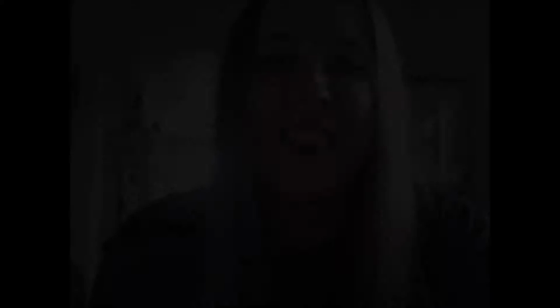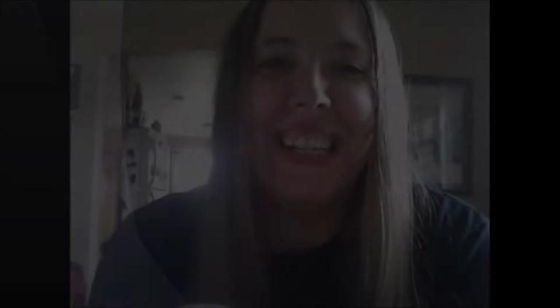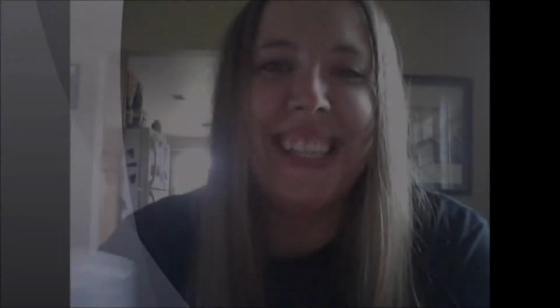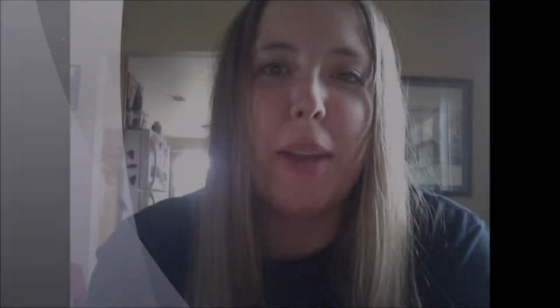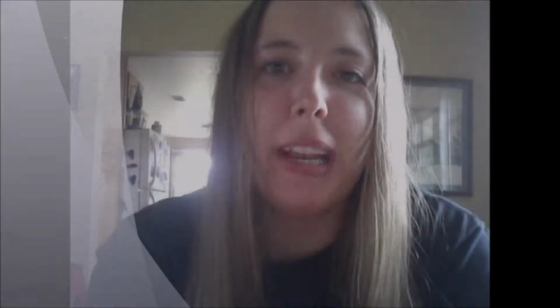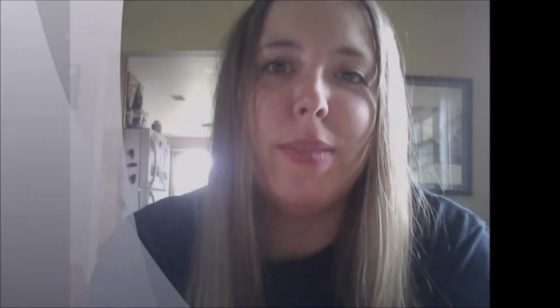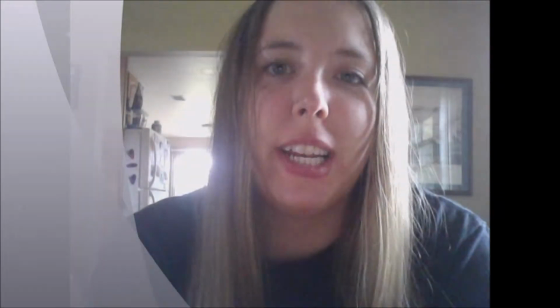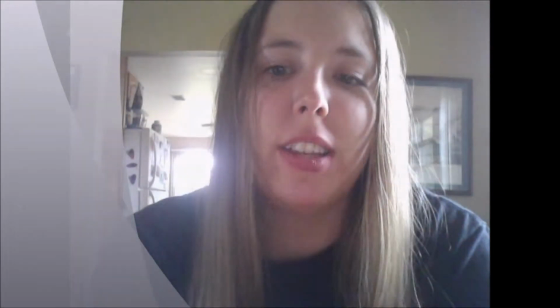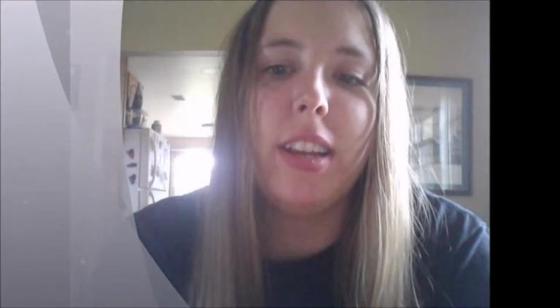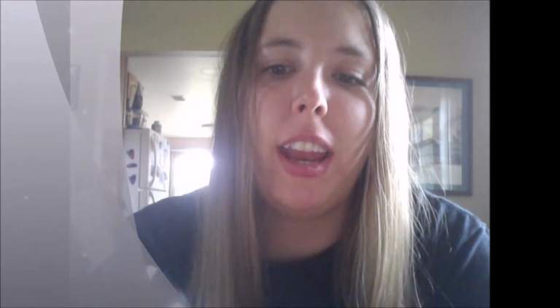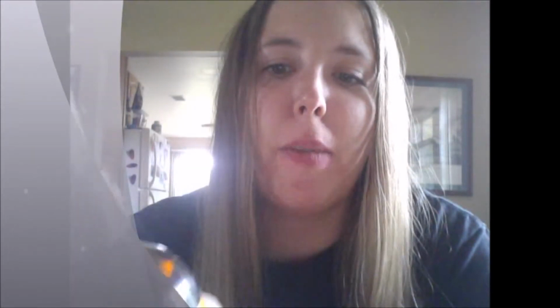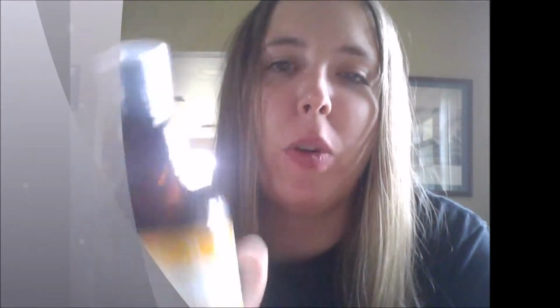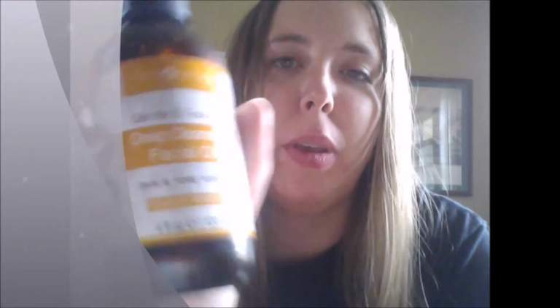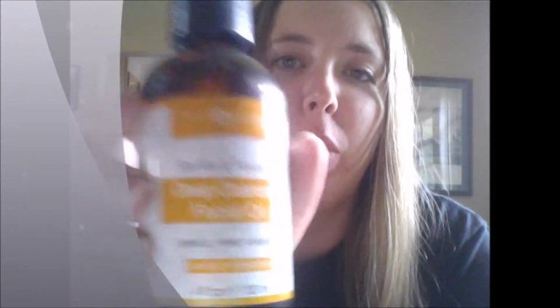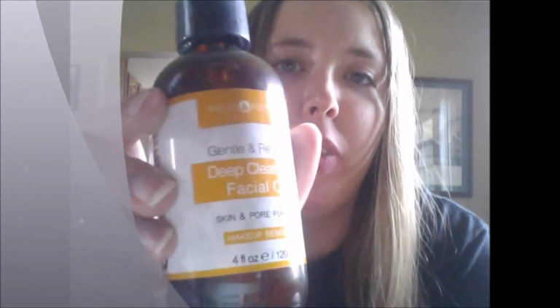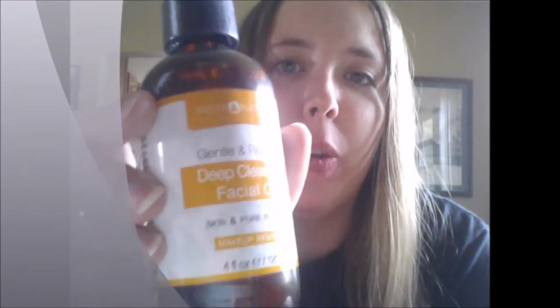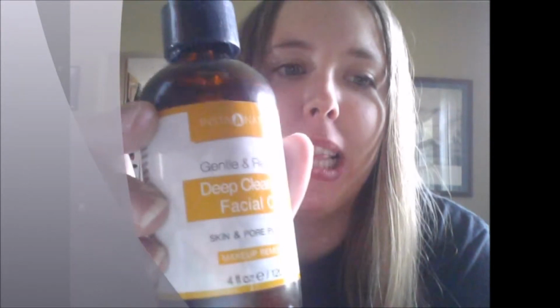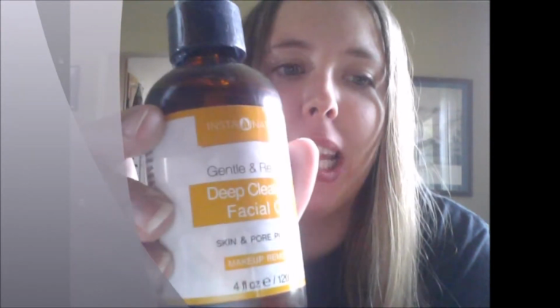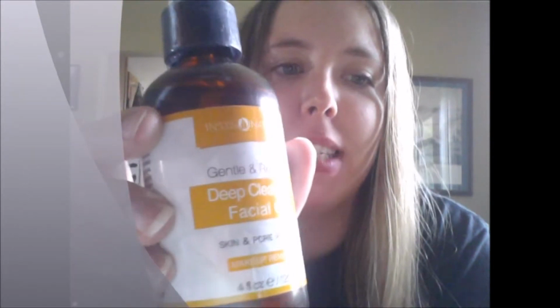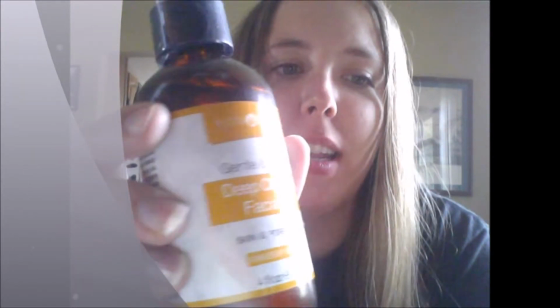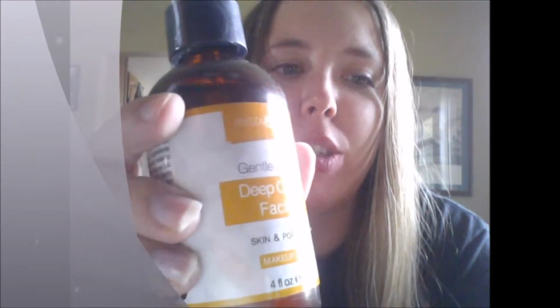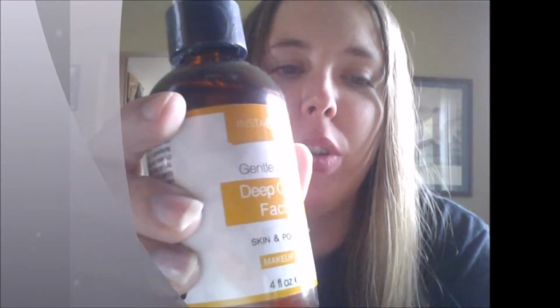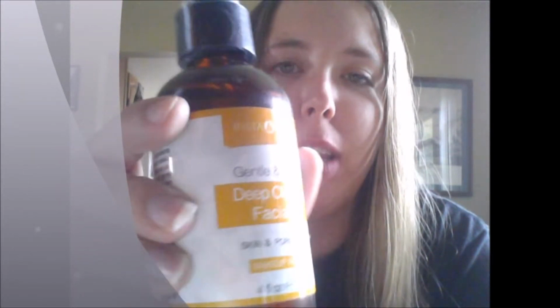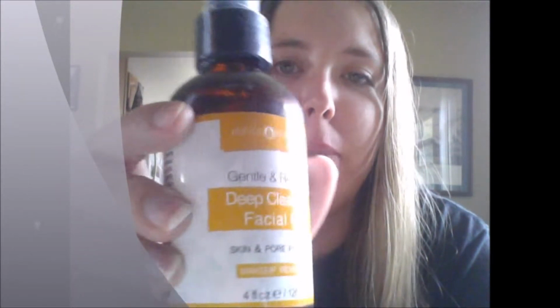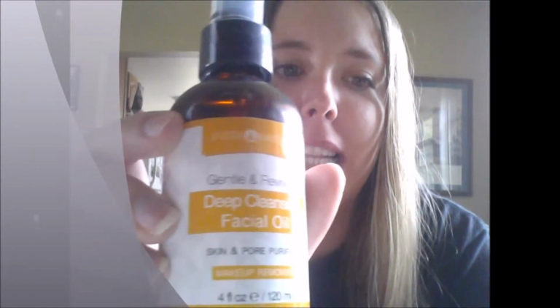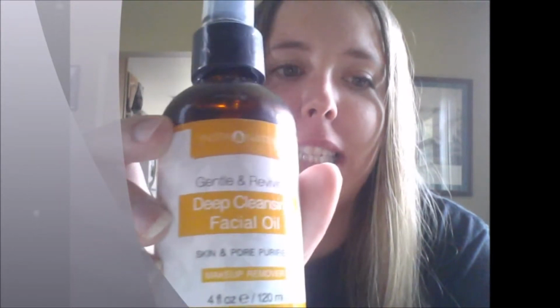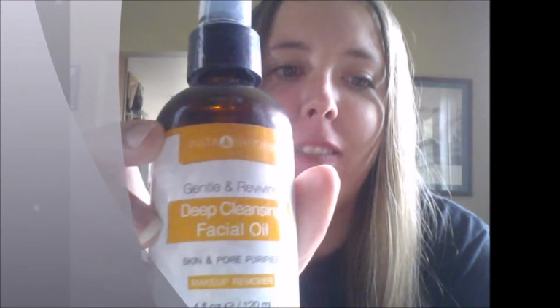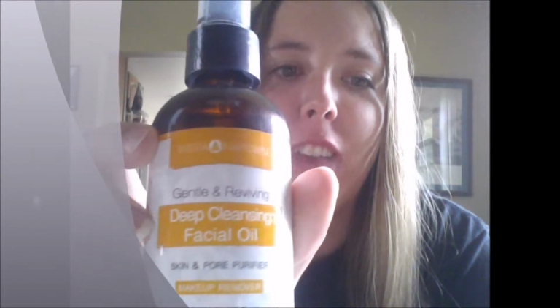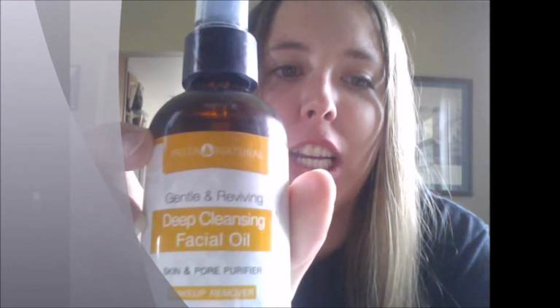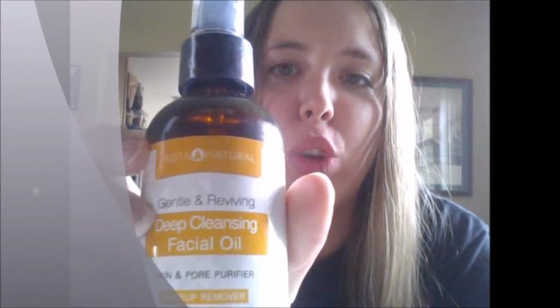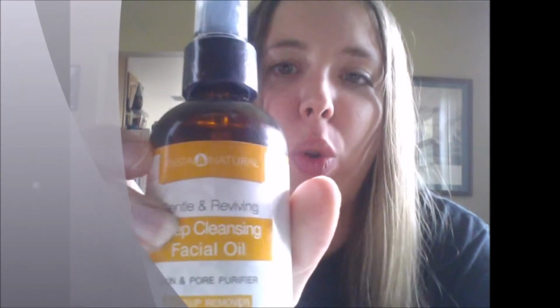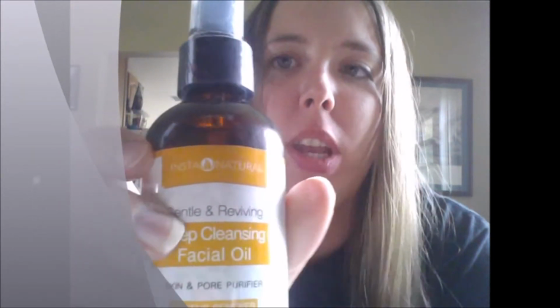Hi, my name is Angela. Today I'm going to be reviewing the Instant Natural Deep Cleansing Facial Oil.